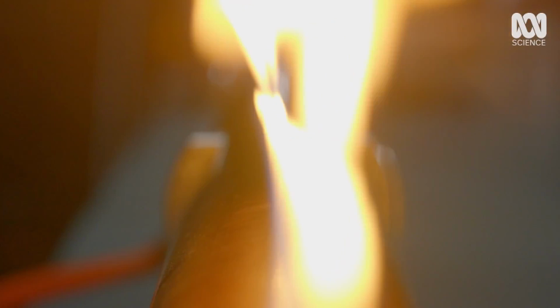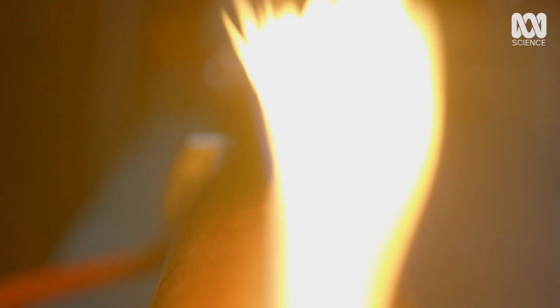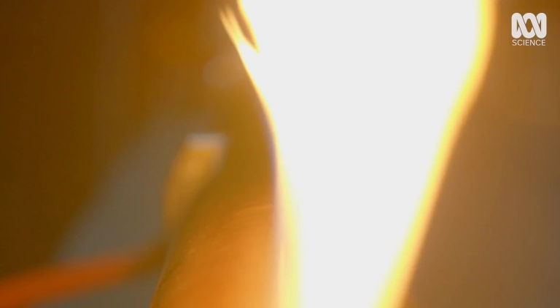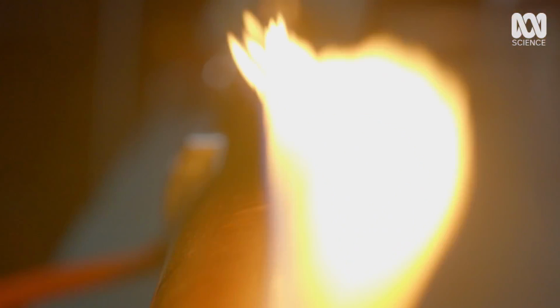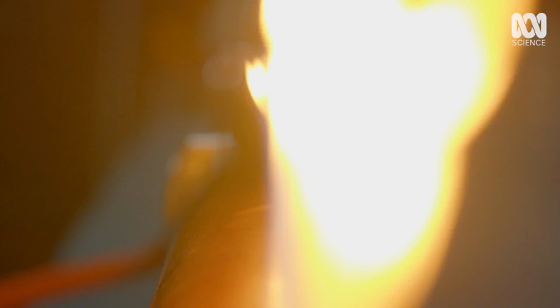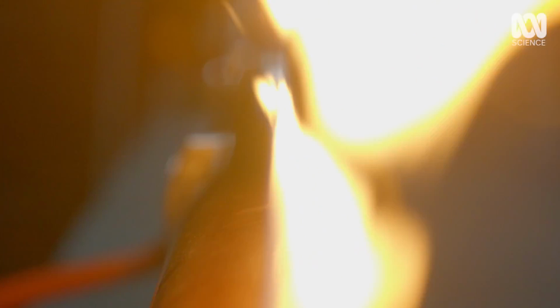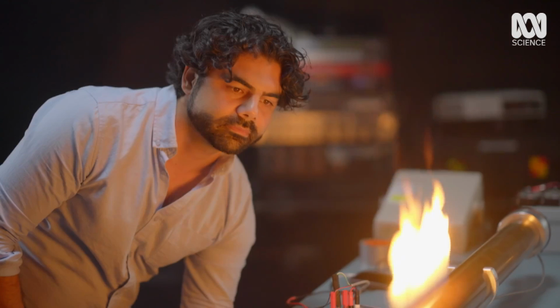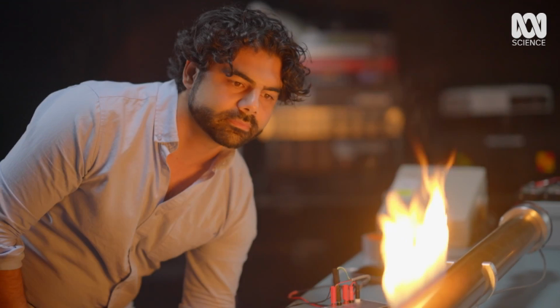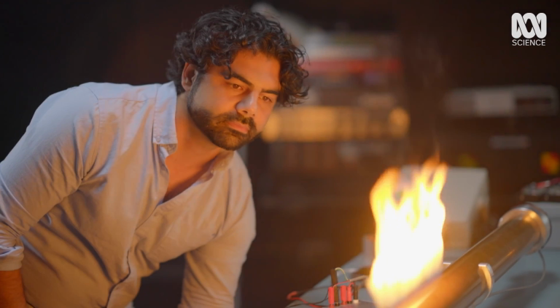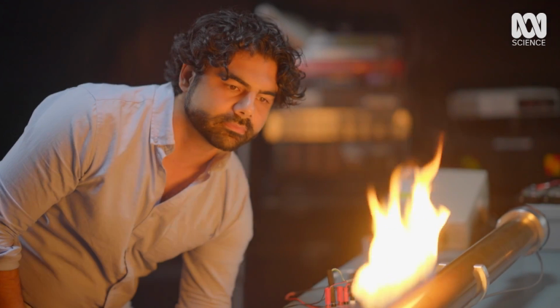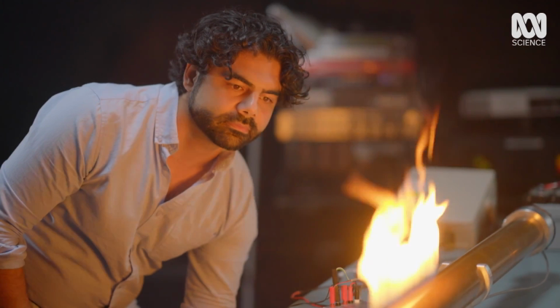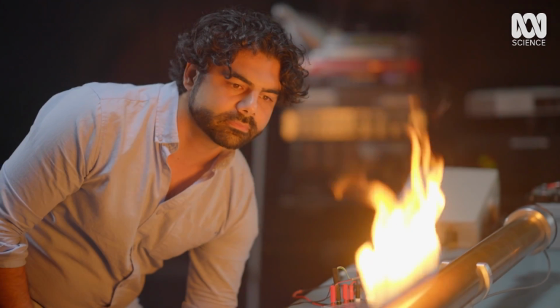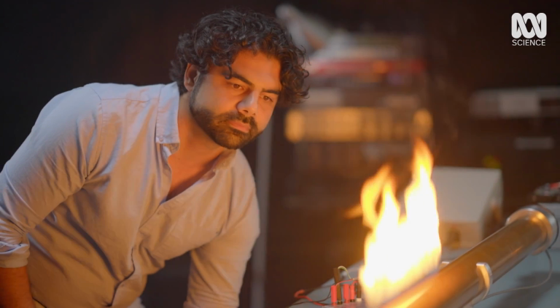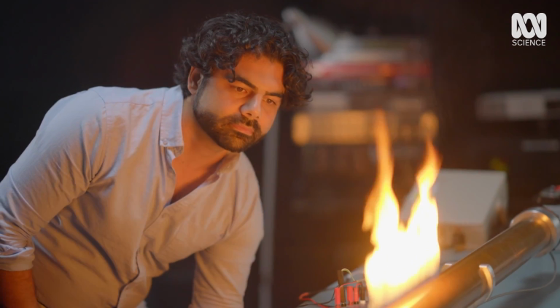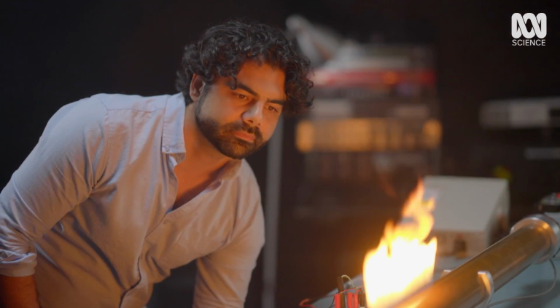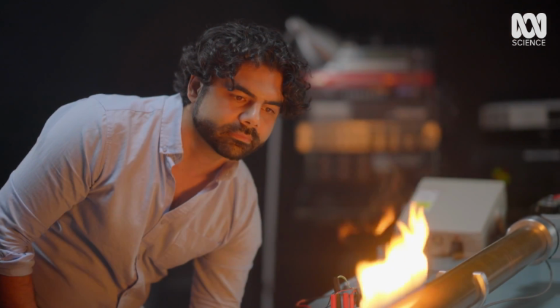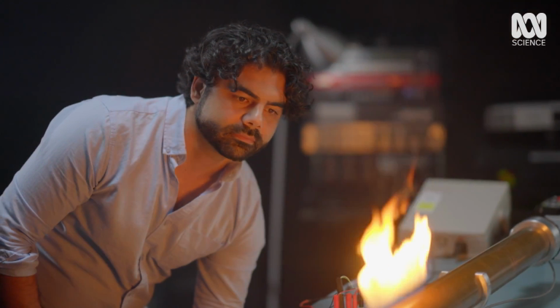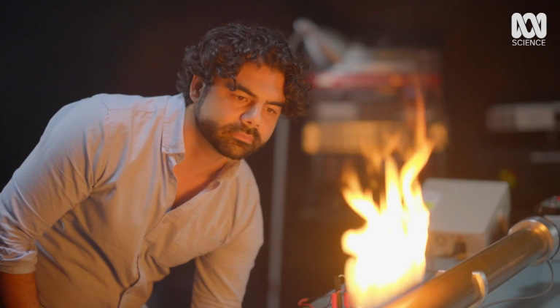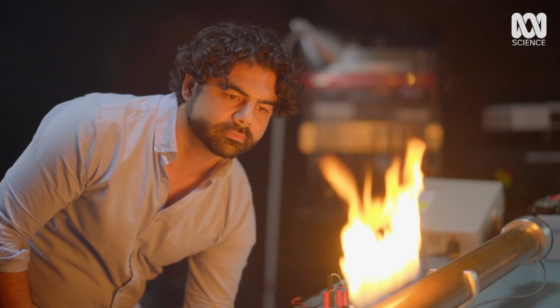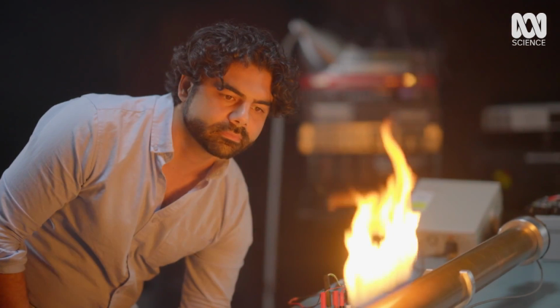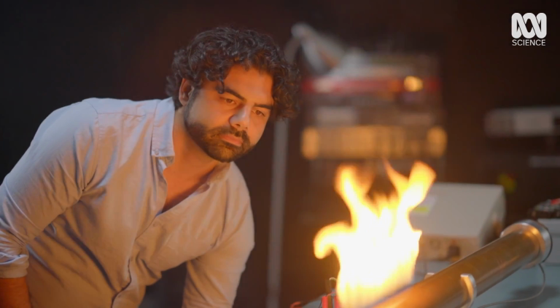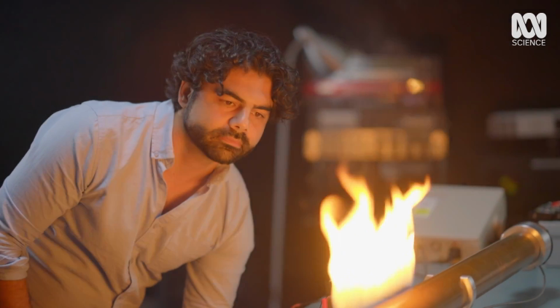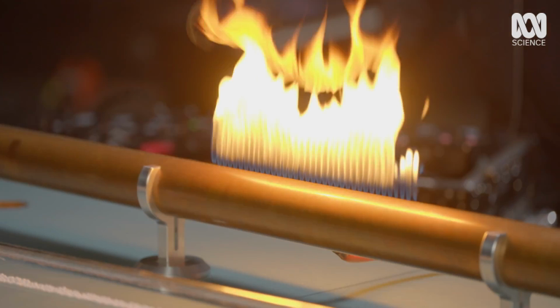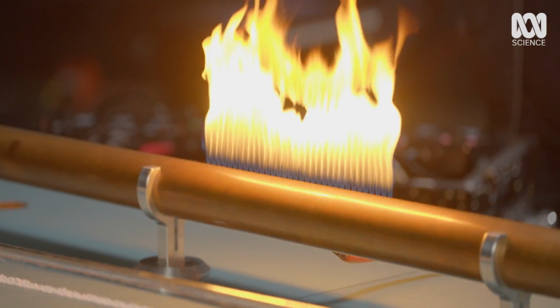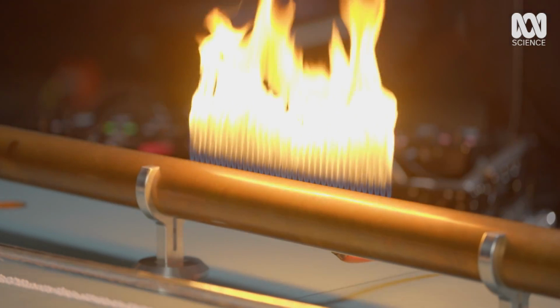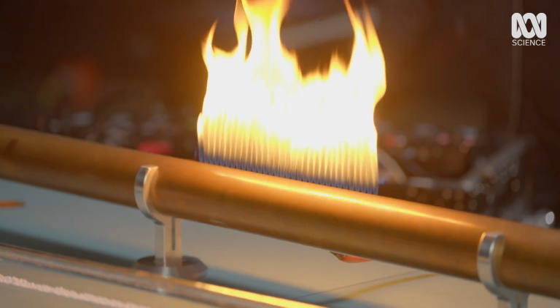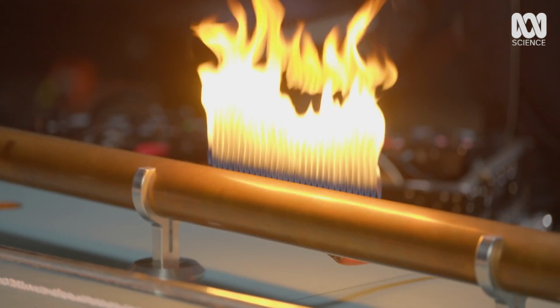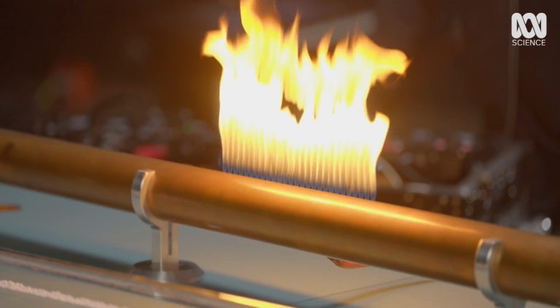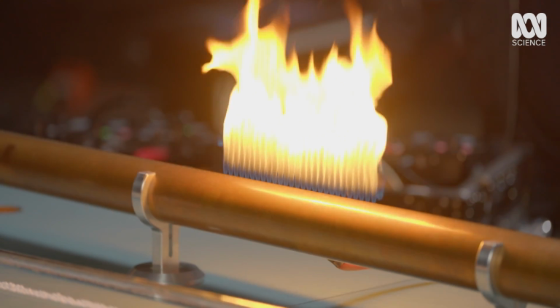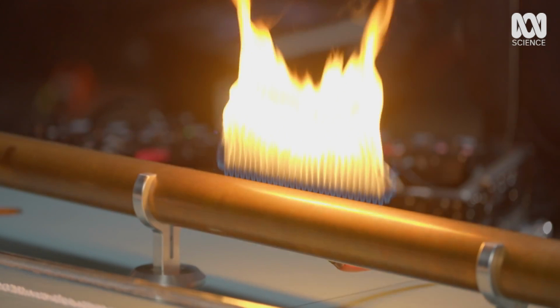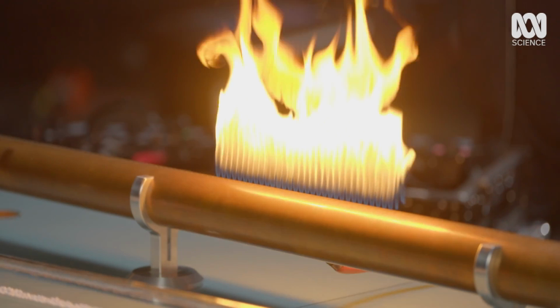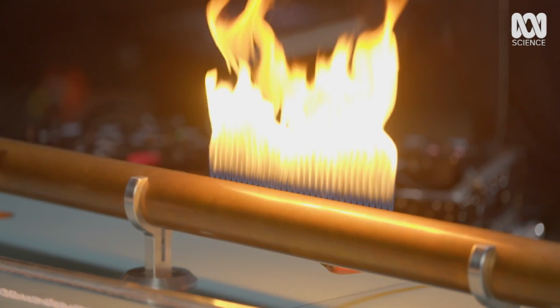He may not know the science behind it, but to create his sound, he relies on resonance.